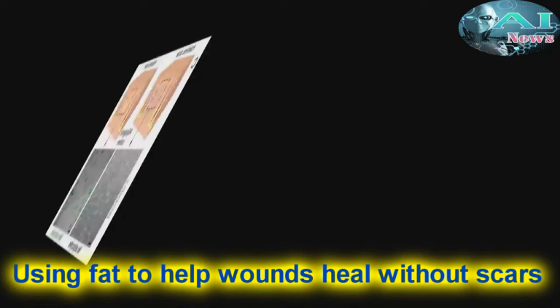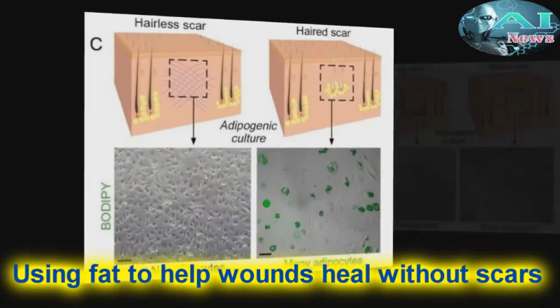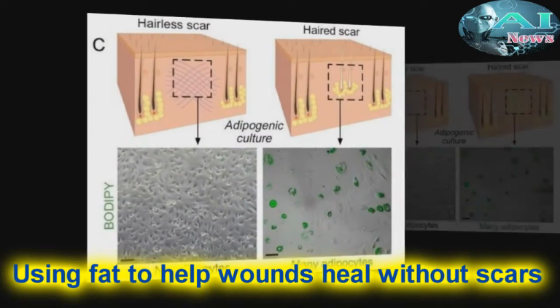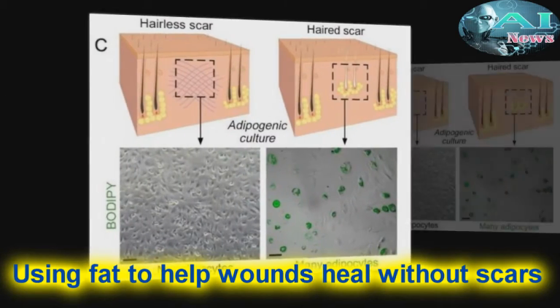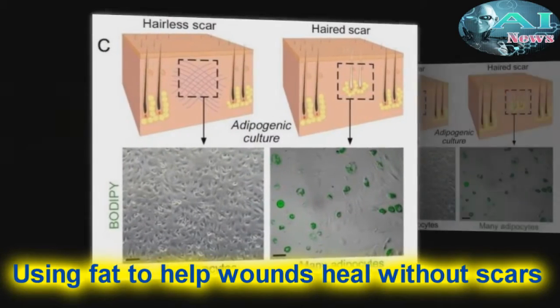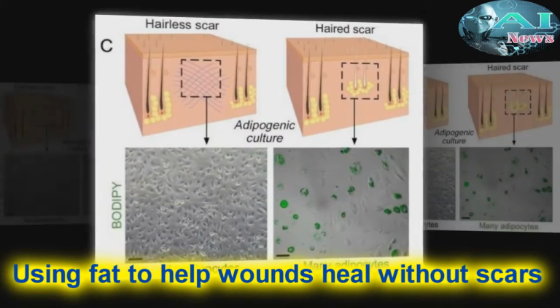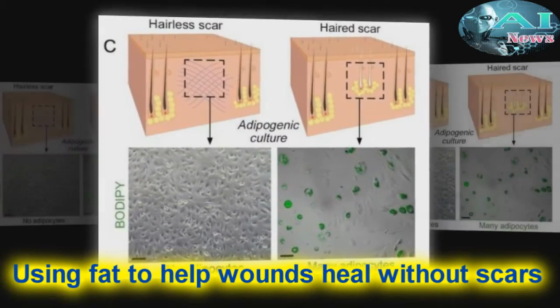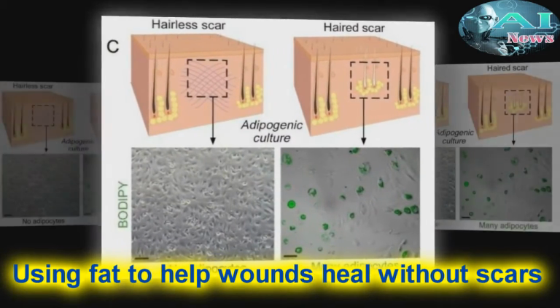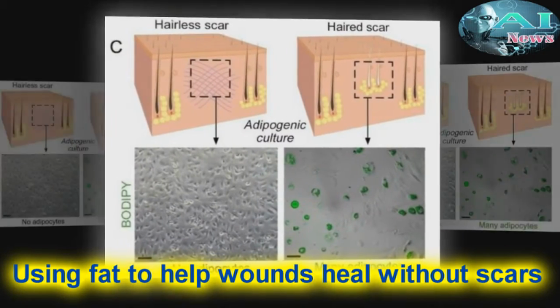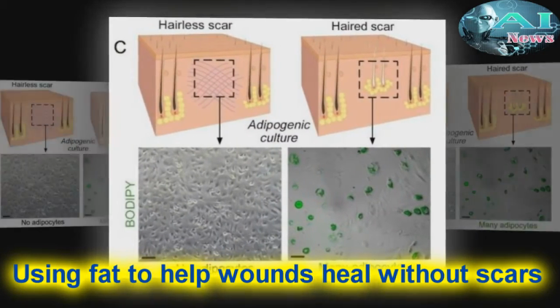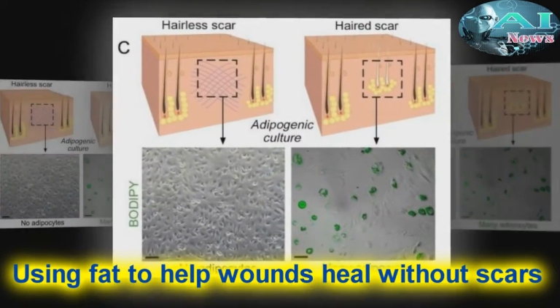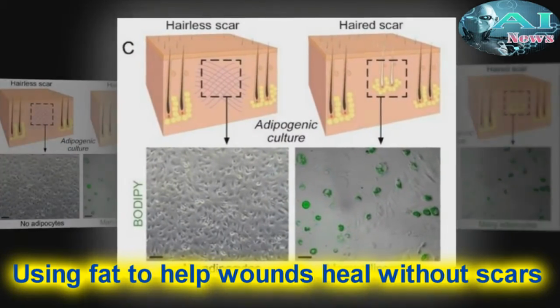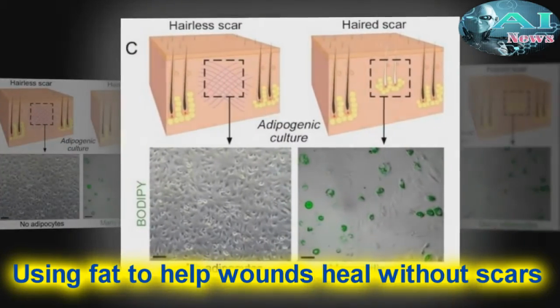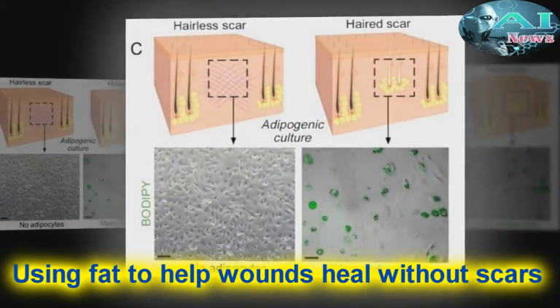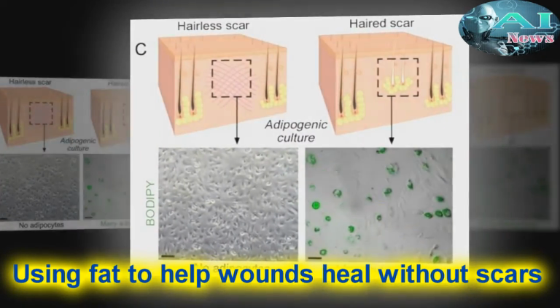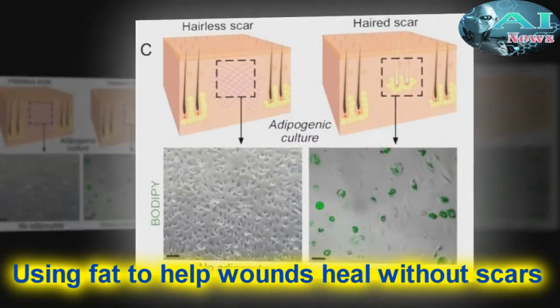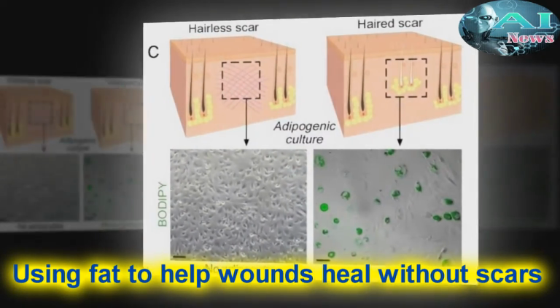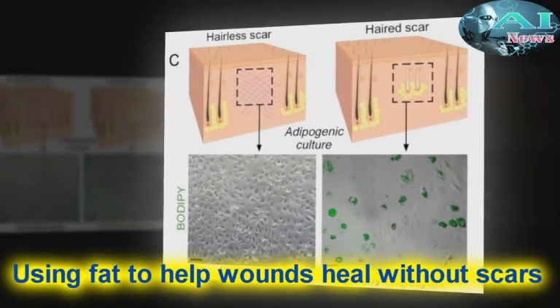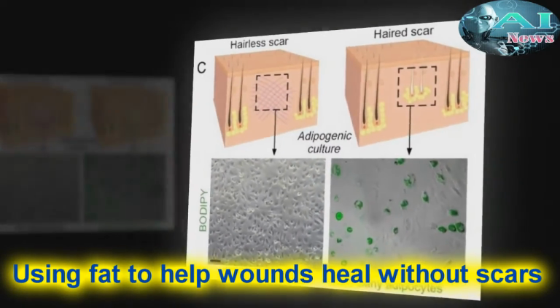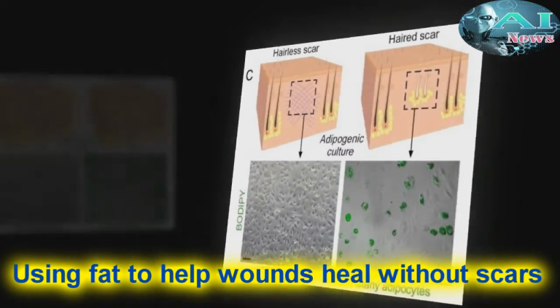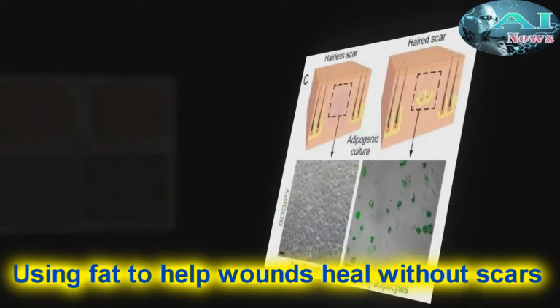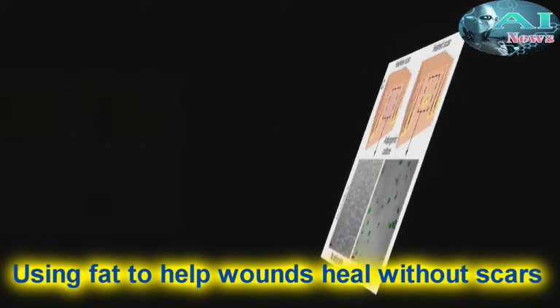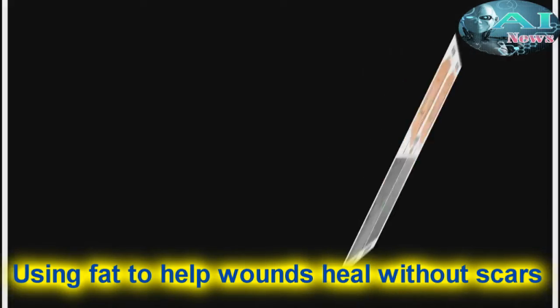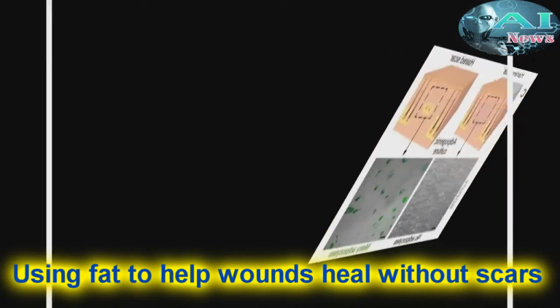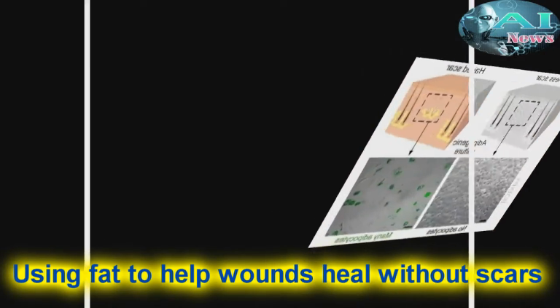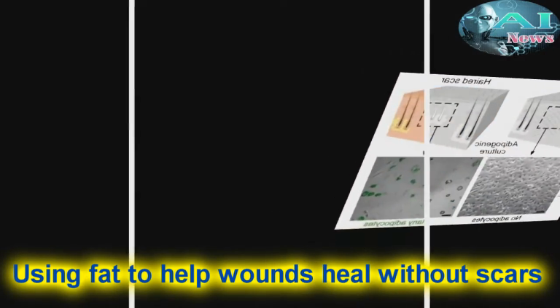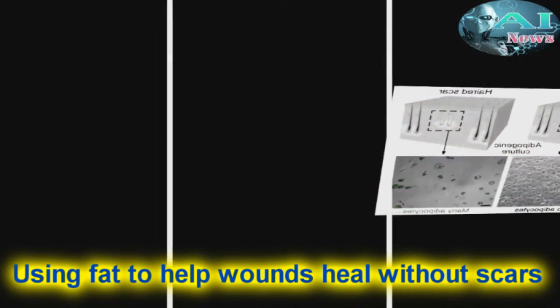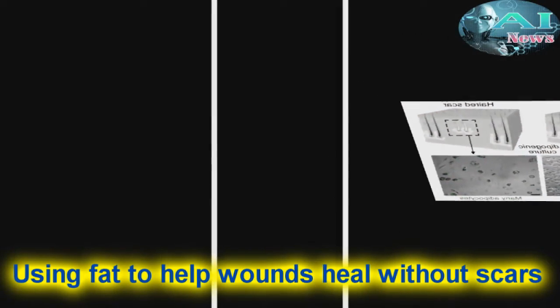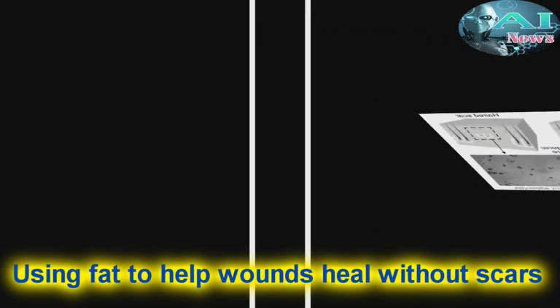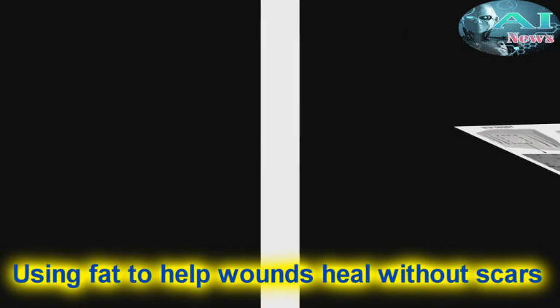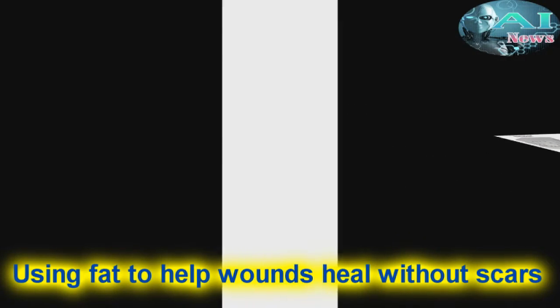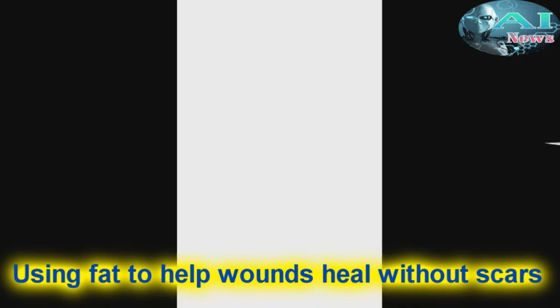Using fat to help wounds heal without scars. Breaking ground on a method to transform cells.